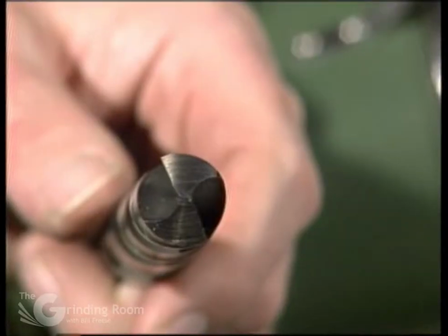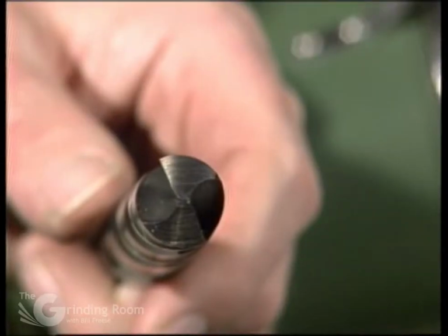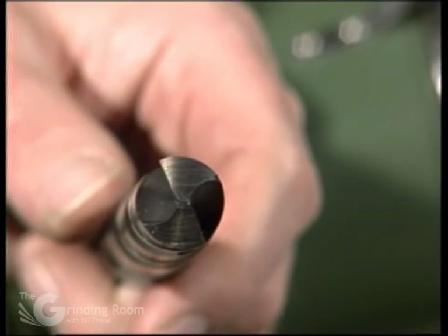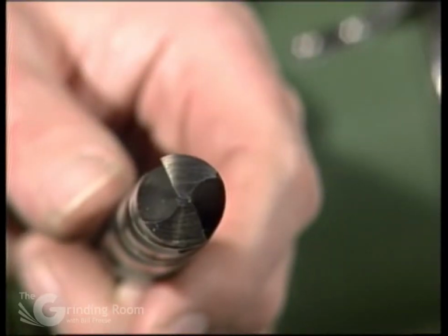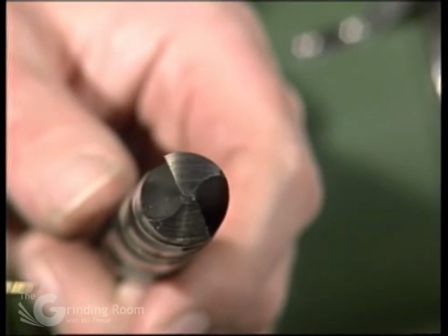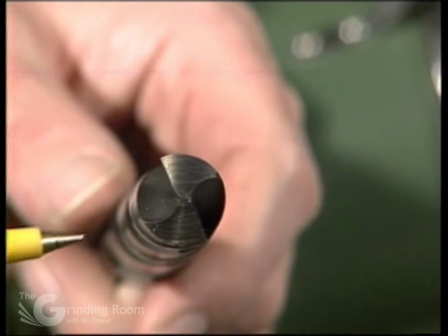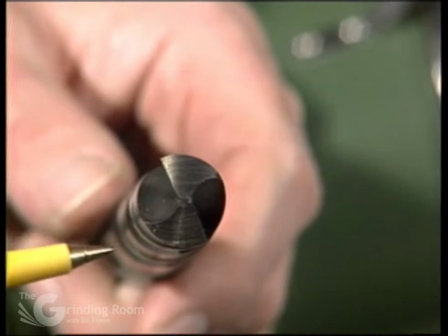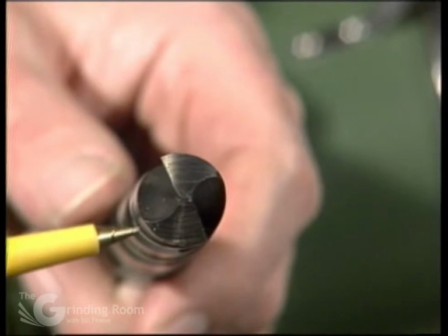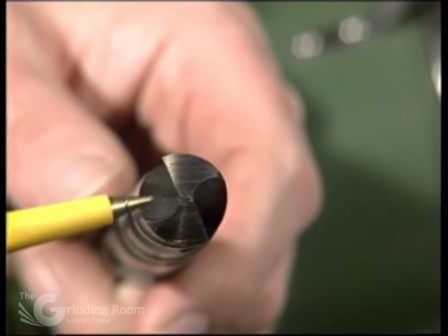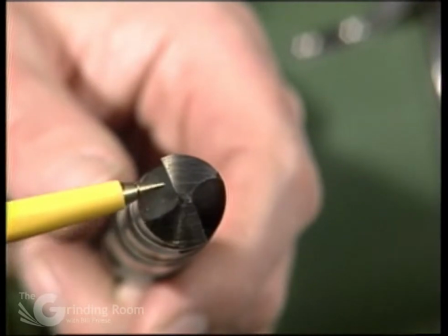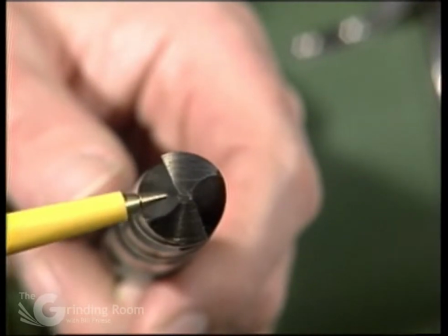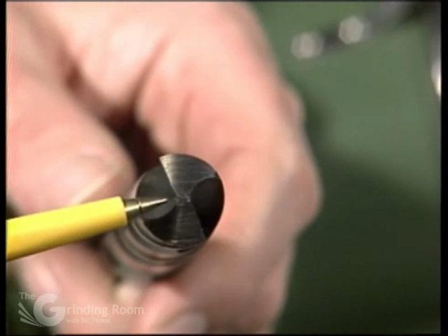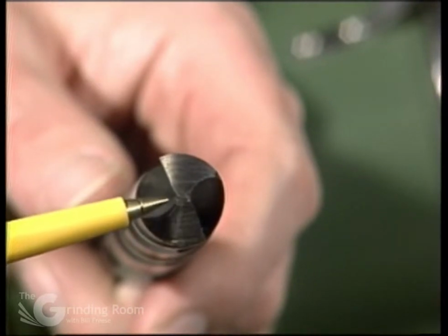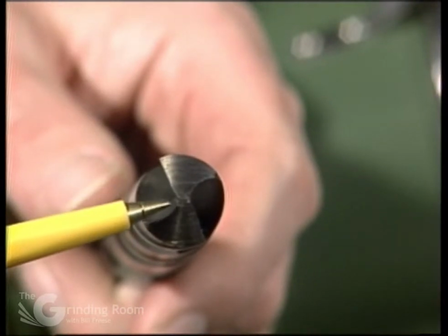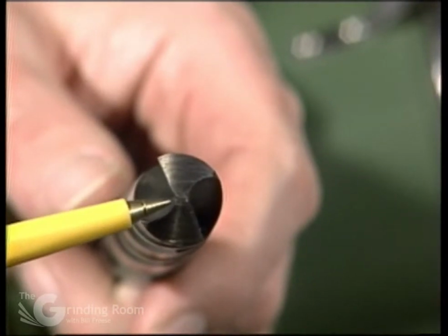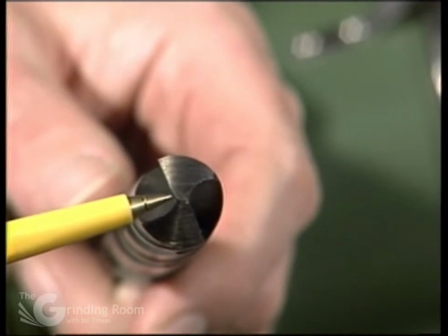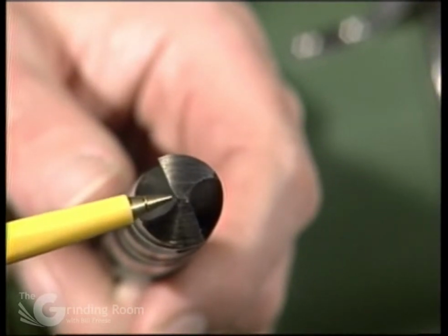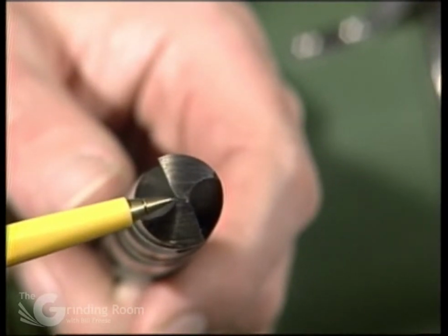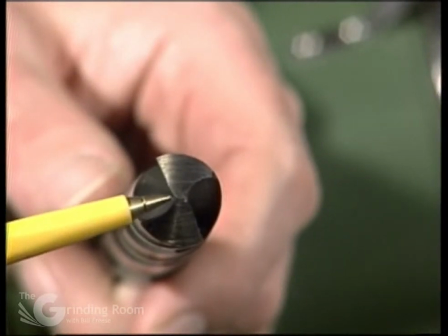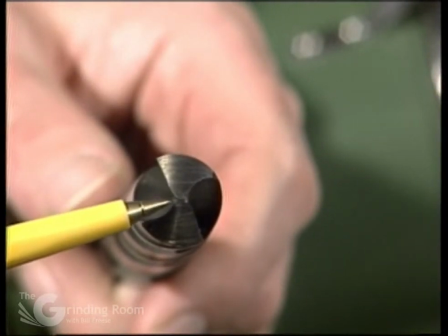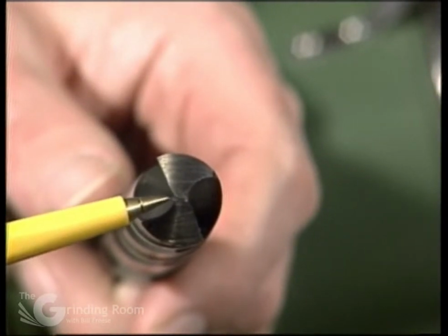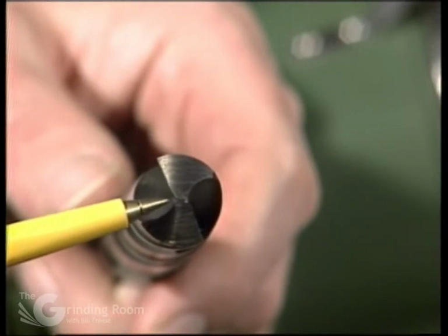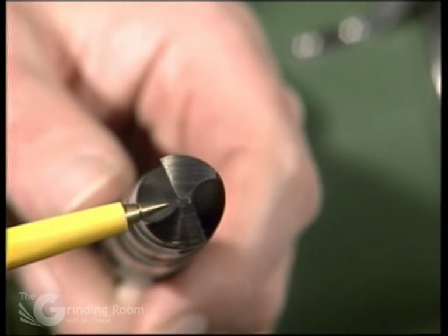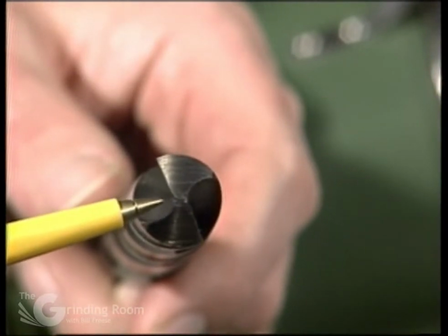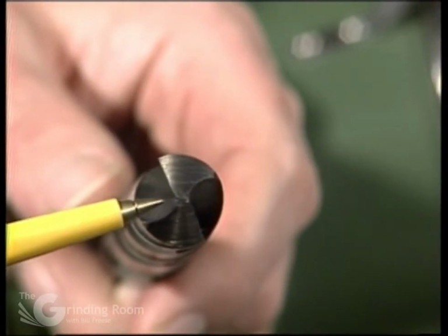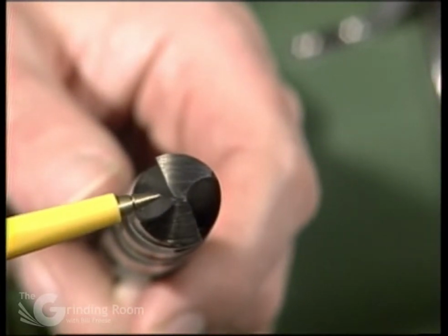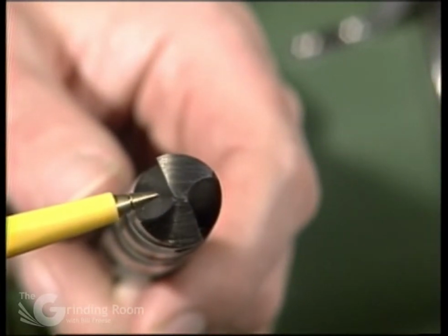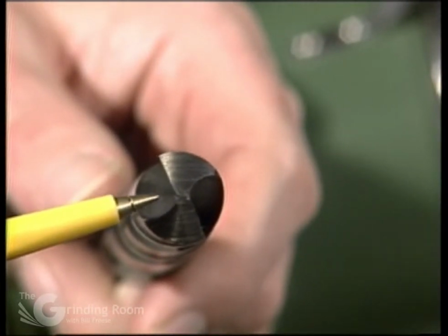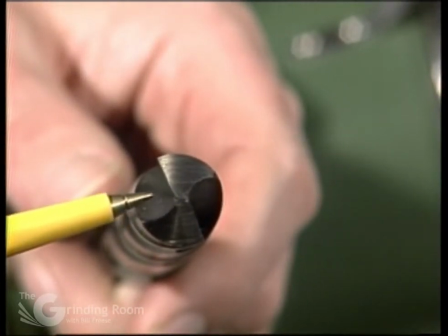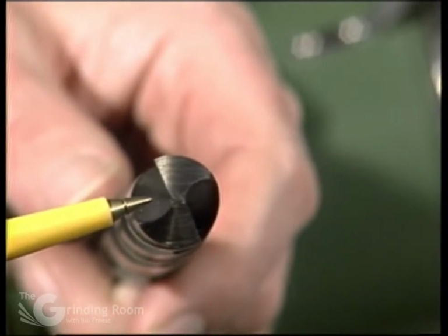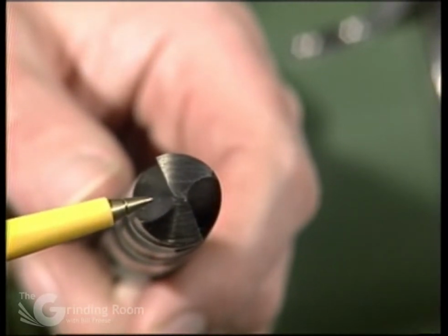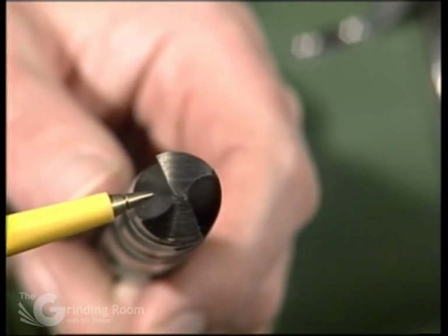You want to thin the webs of the drills in the center down to about one-tenth of diameter — that's the general rule.